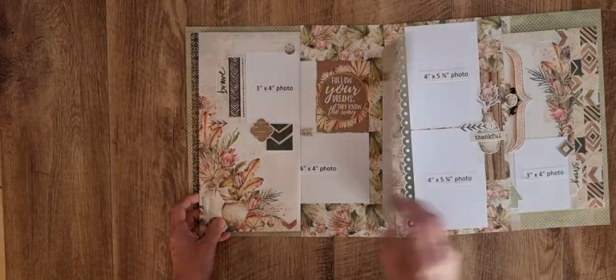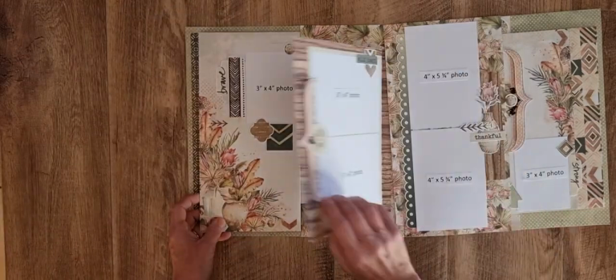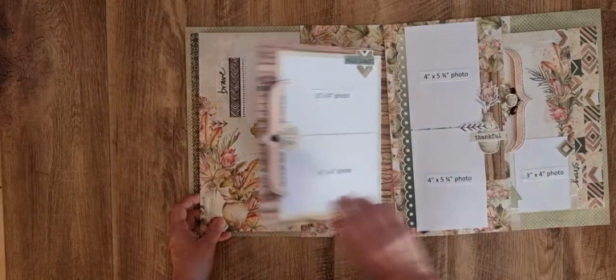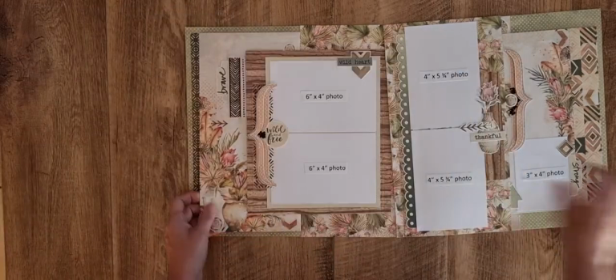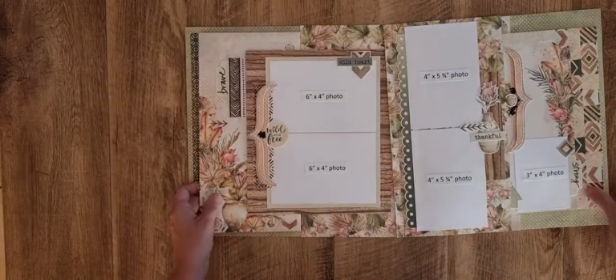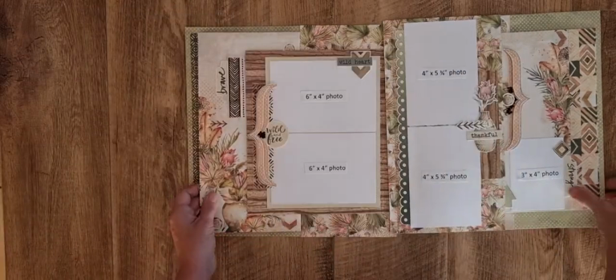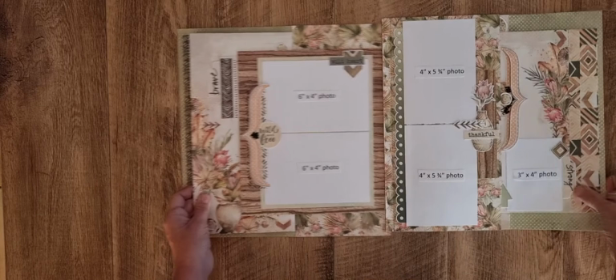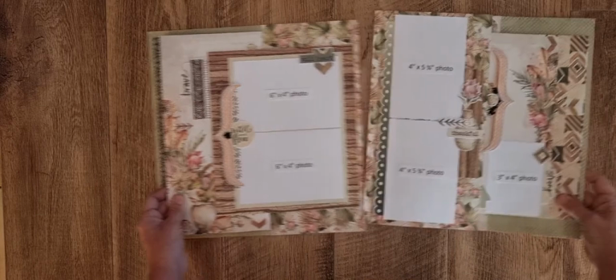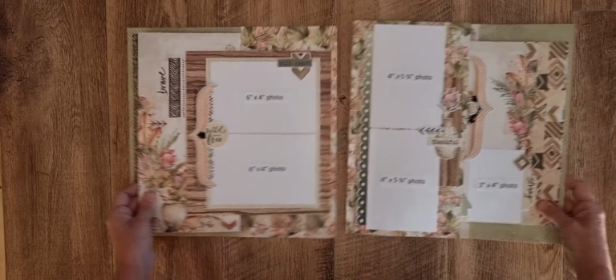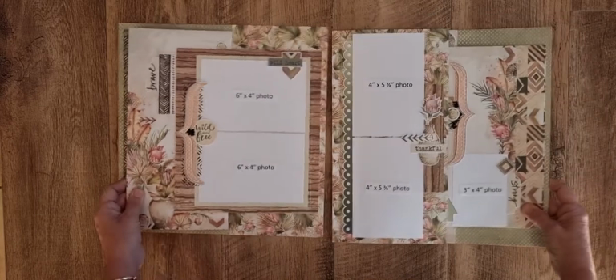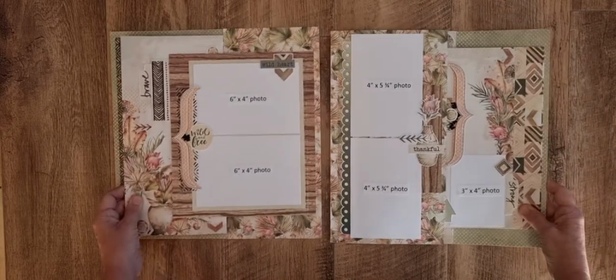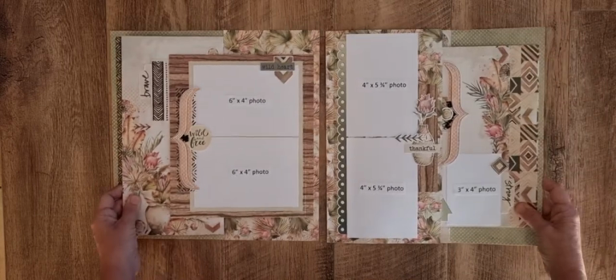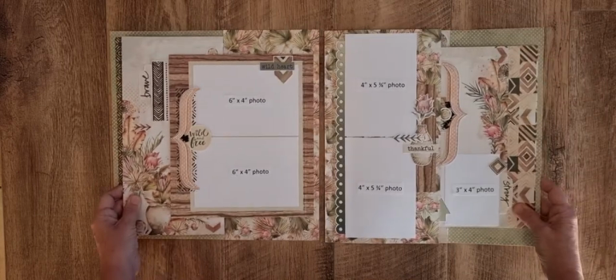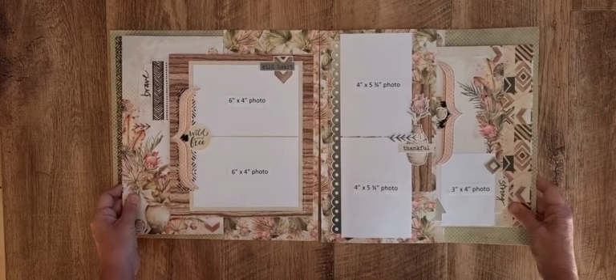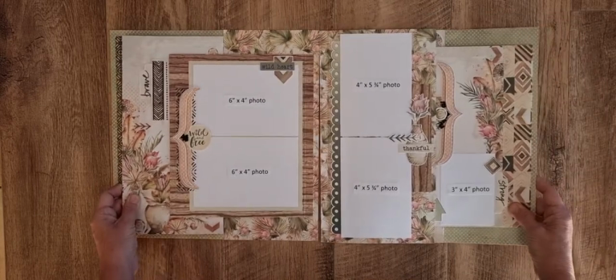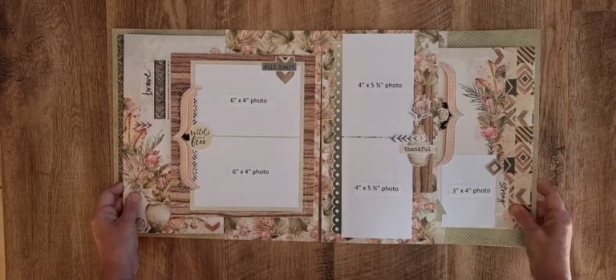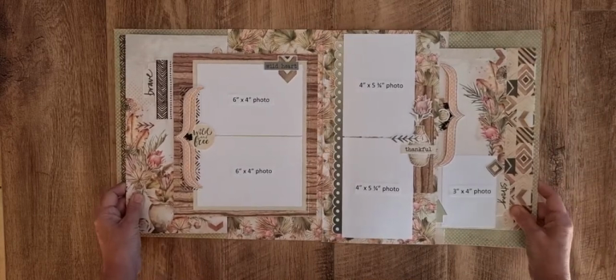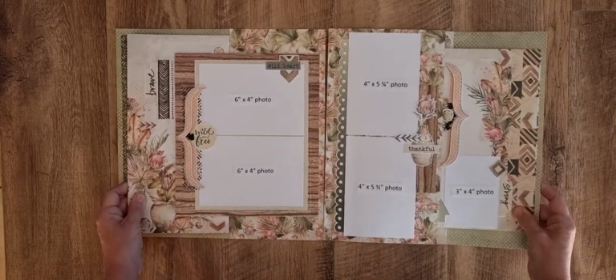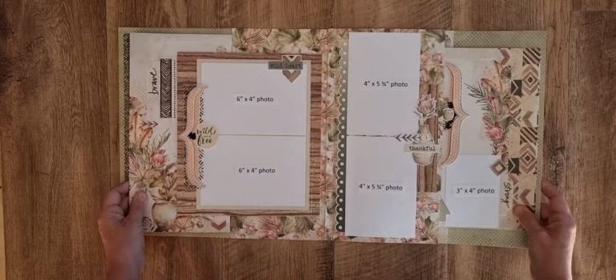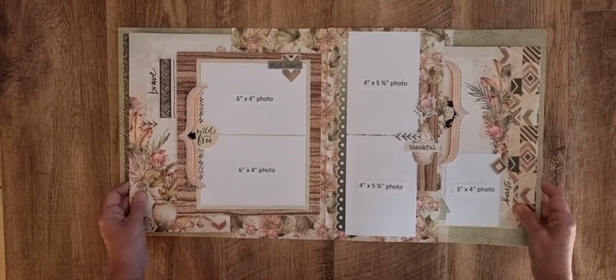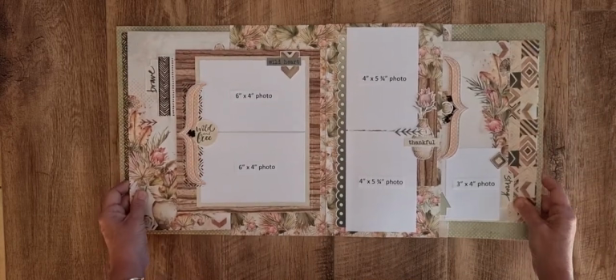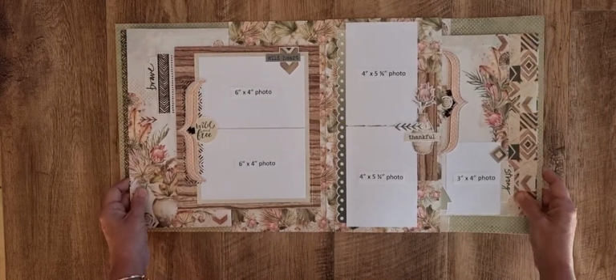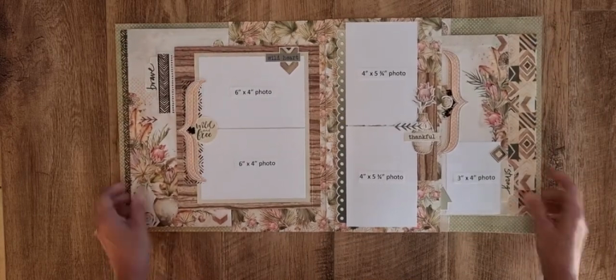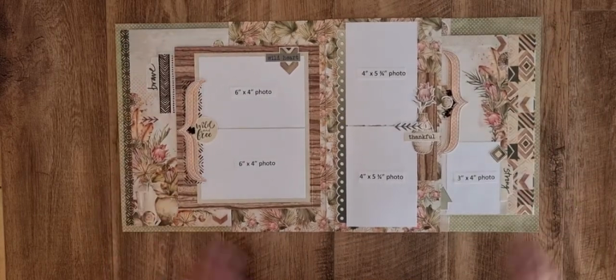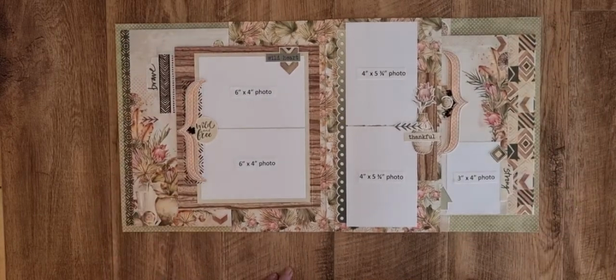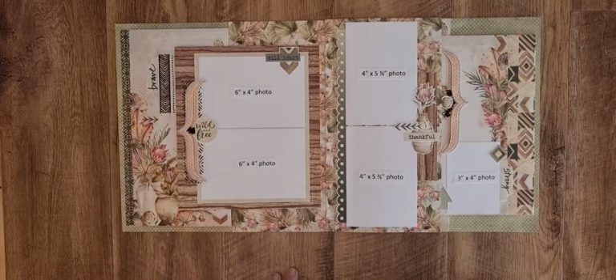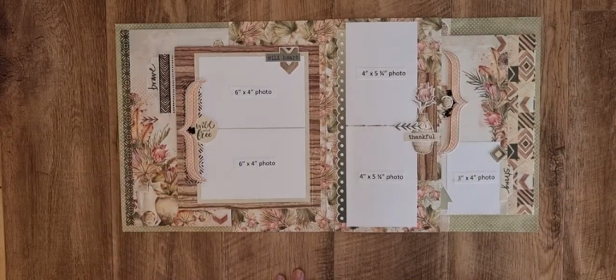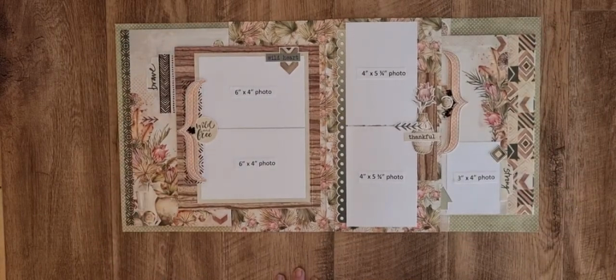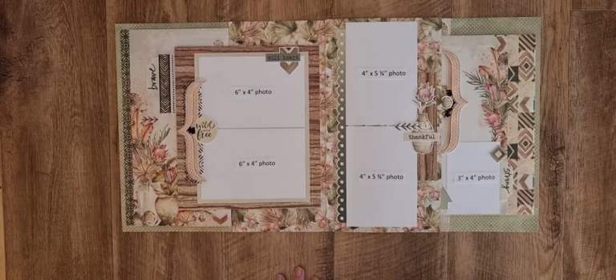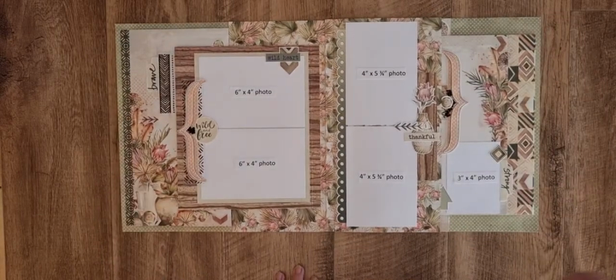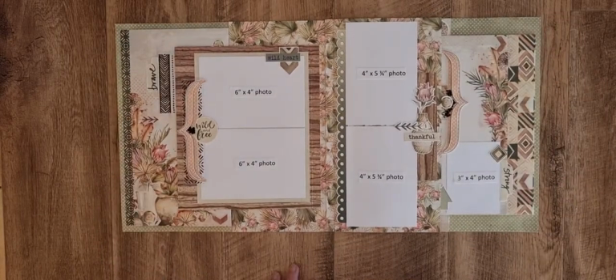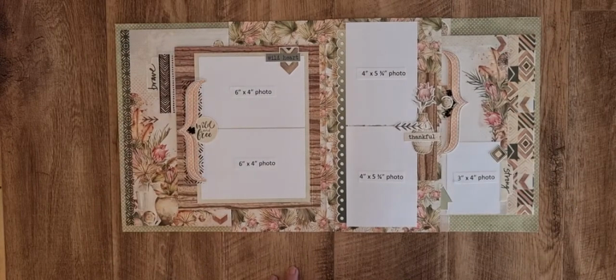So like I said, this is using the Celebrate Free Spirit range. I hope you enjoyed watching my little video. Thank you!